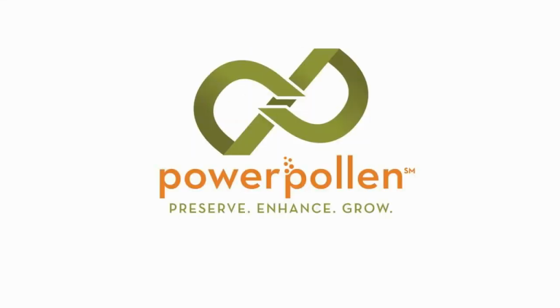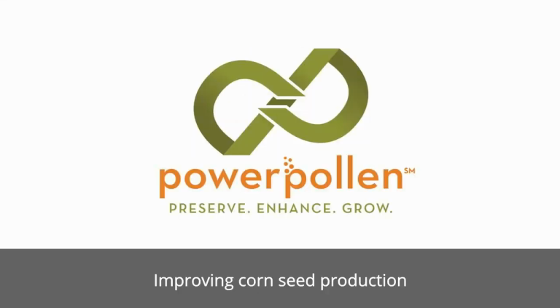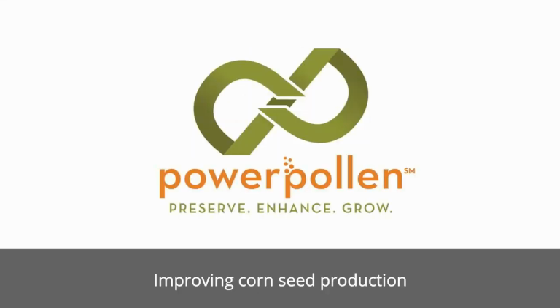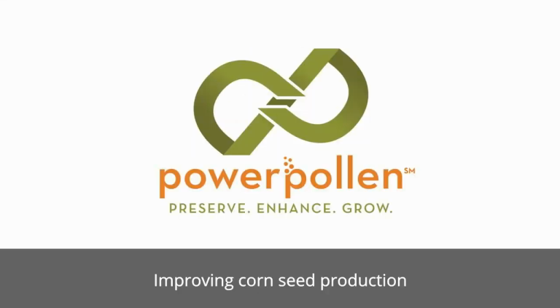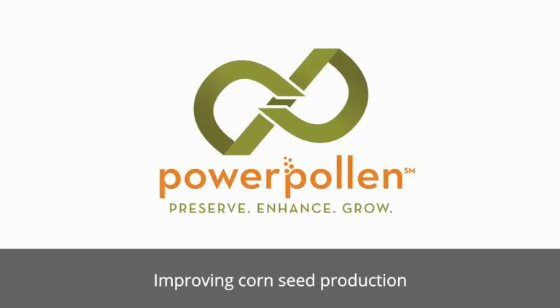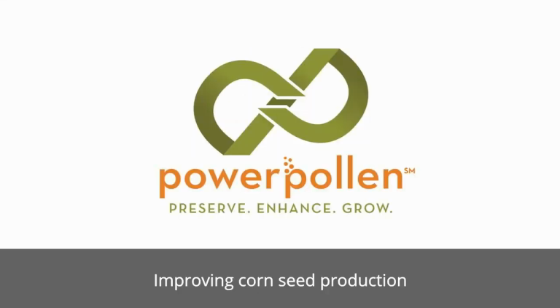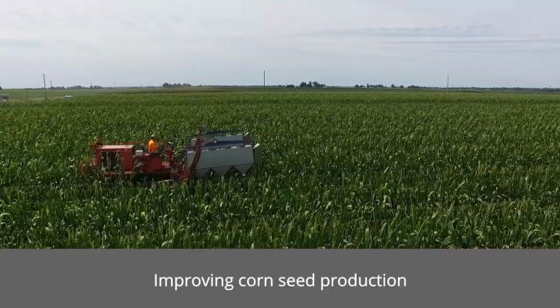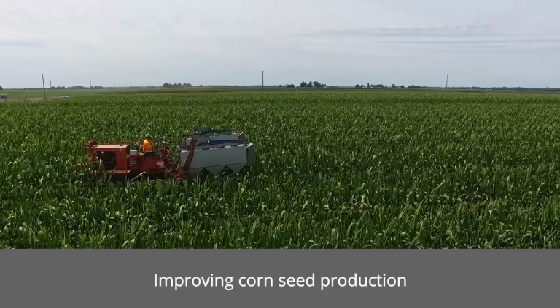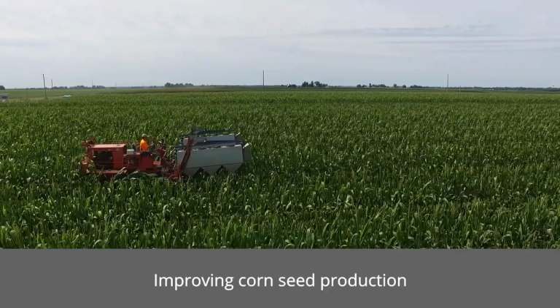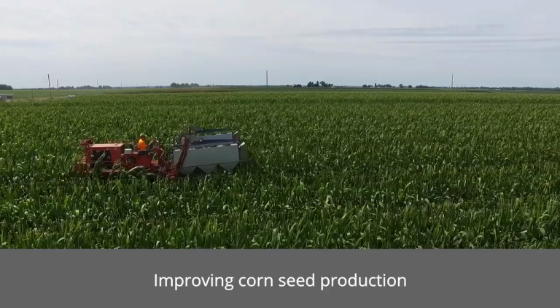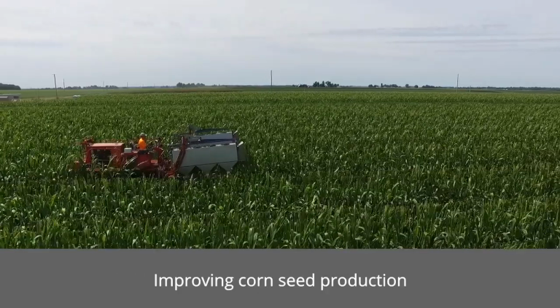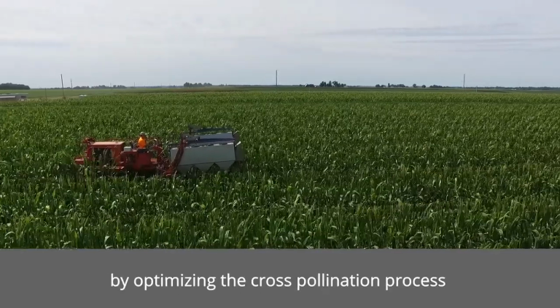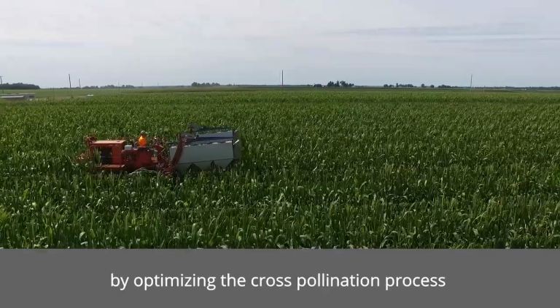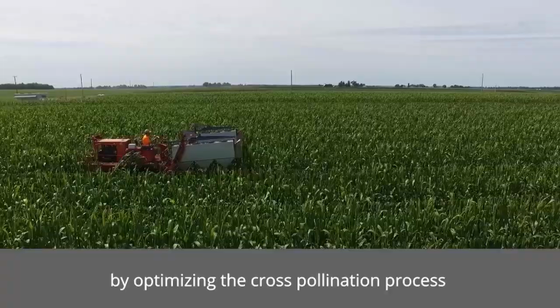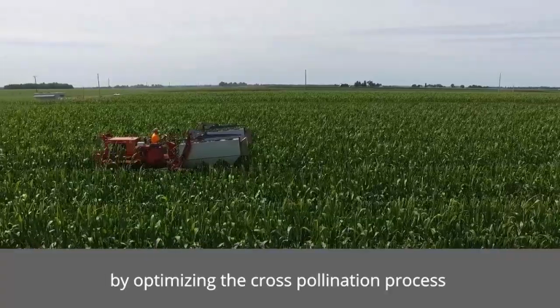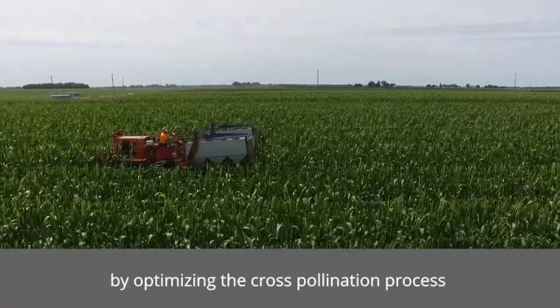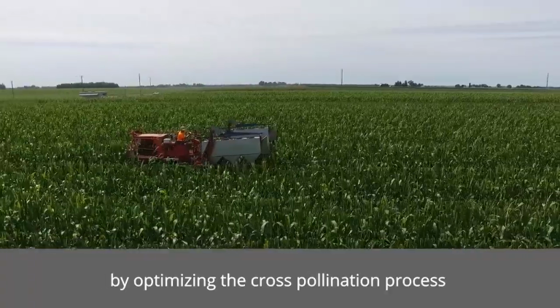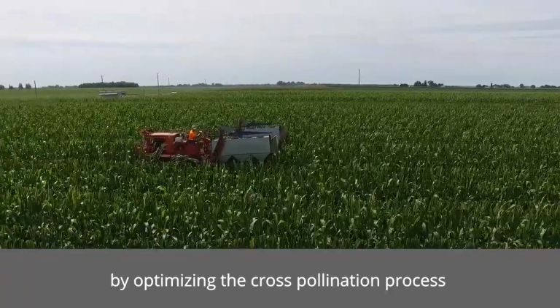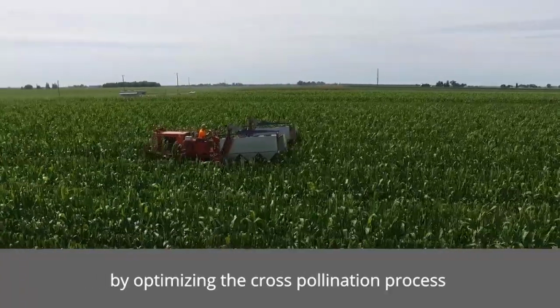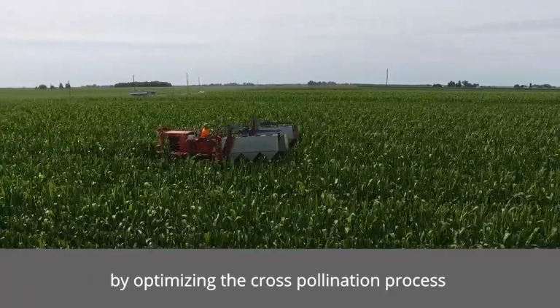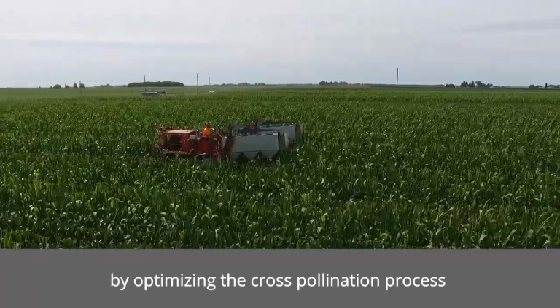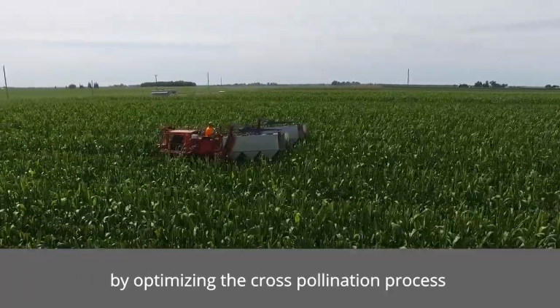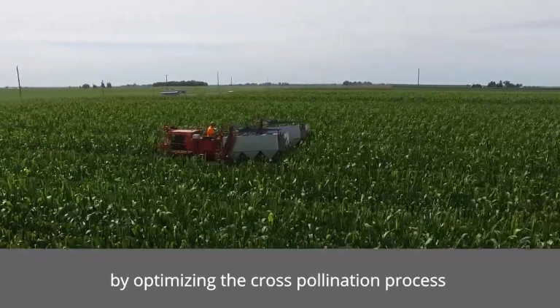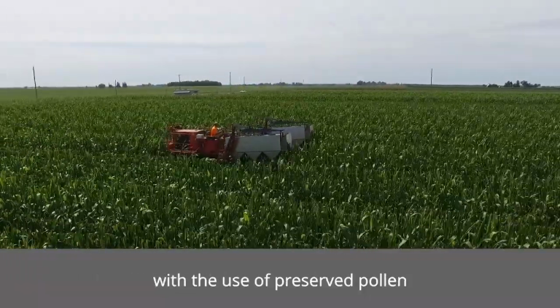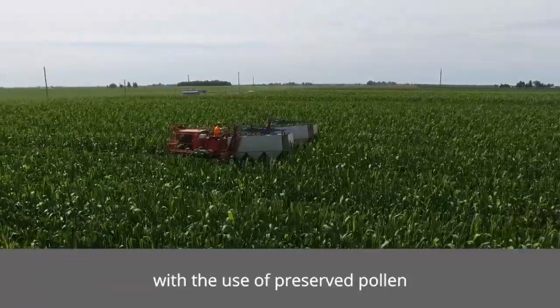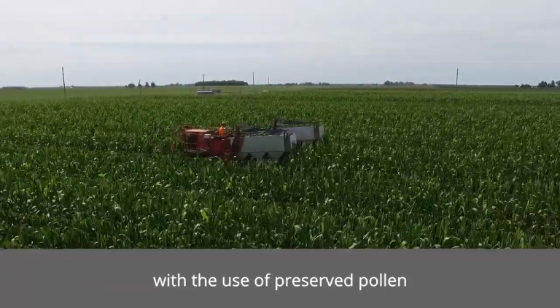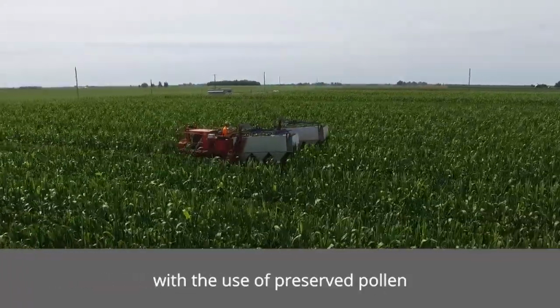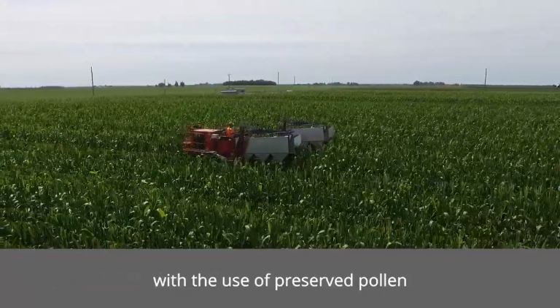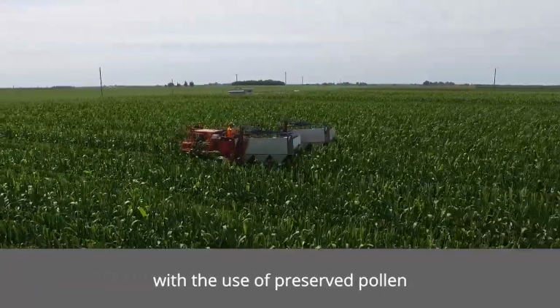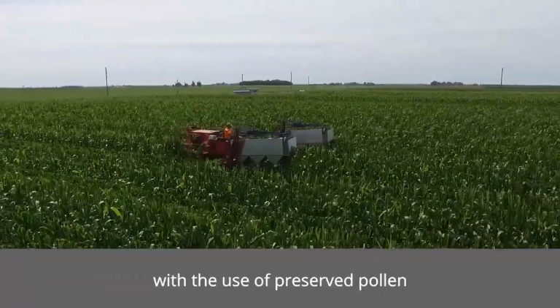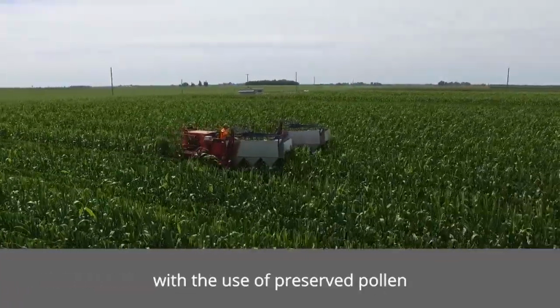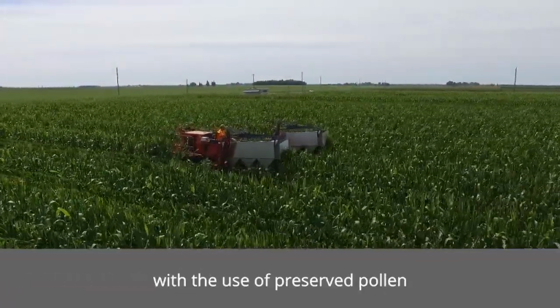Power Pollen is improving corn seed production by optimizing the cross-pollination process with the use of preserved pollen.